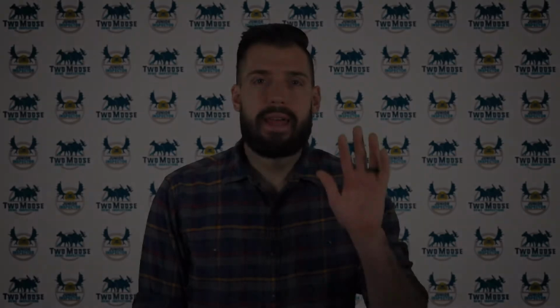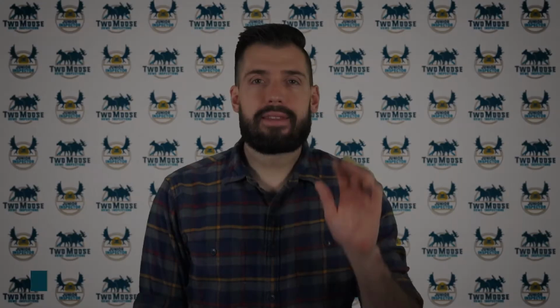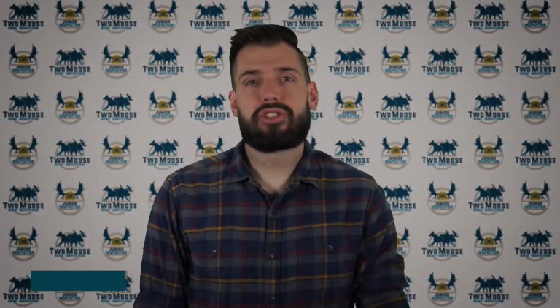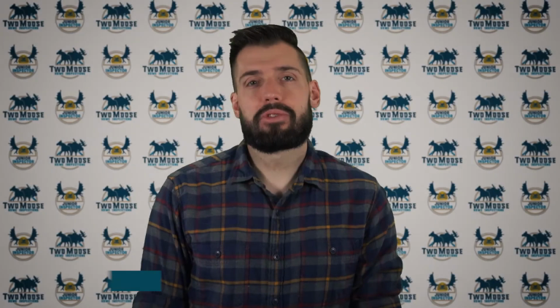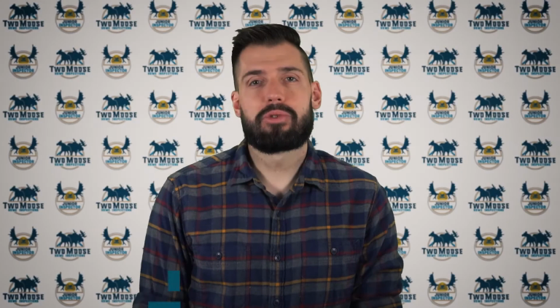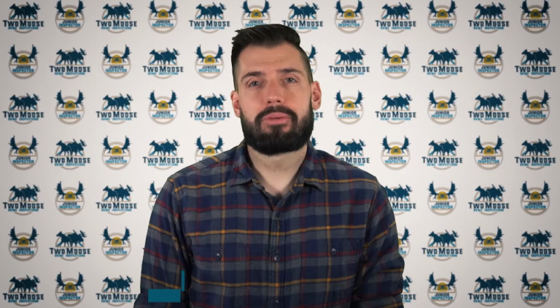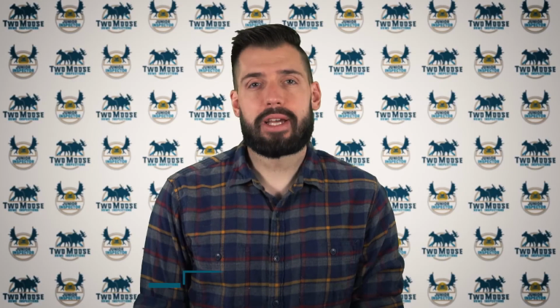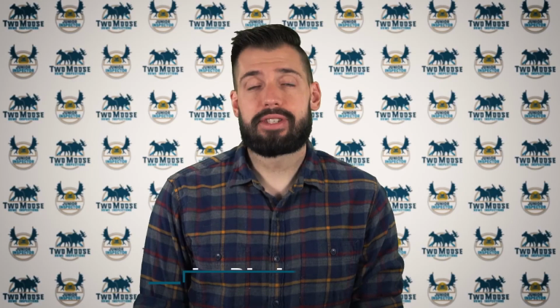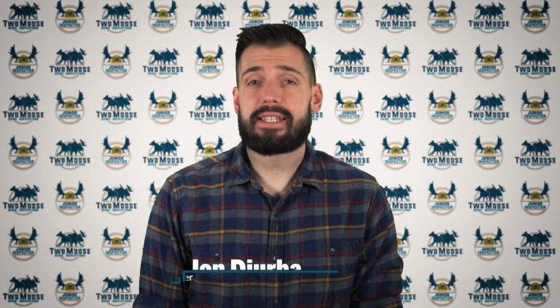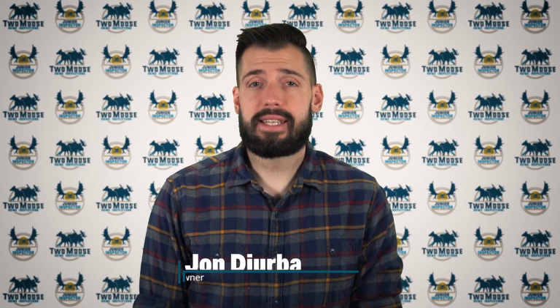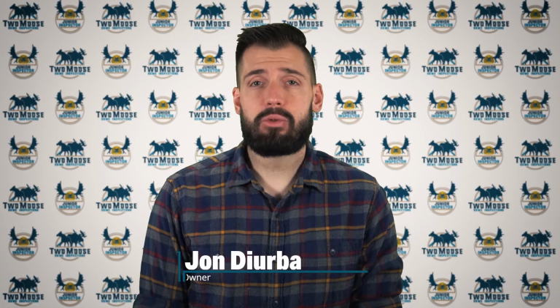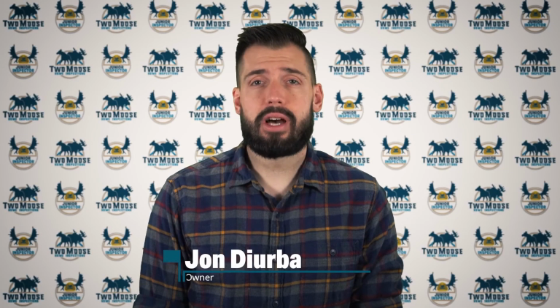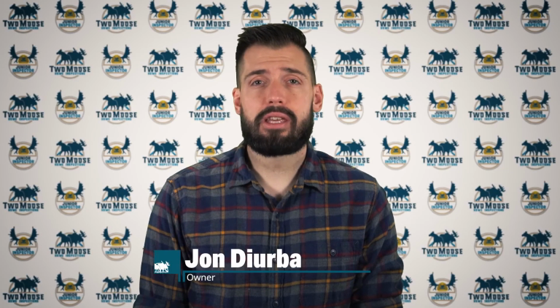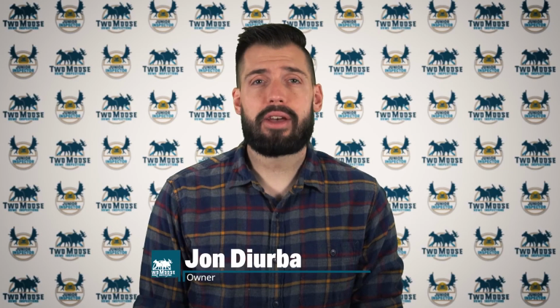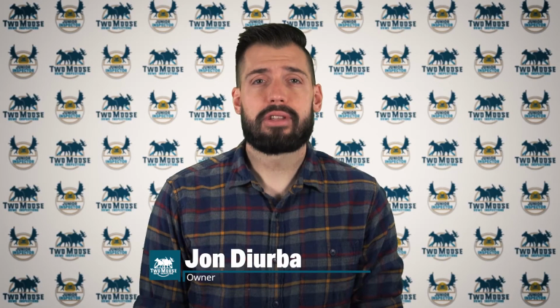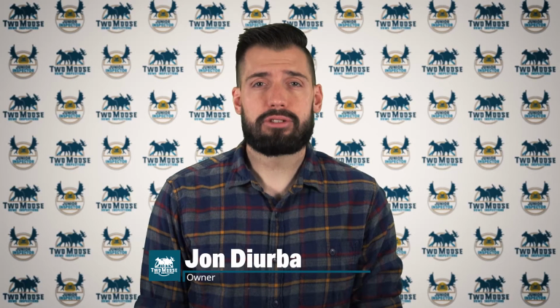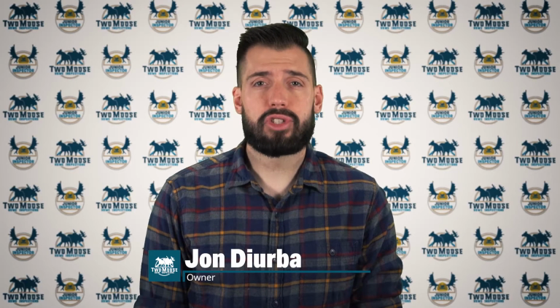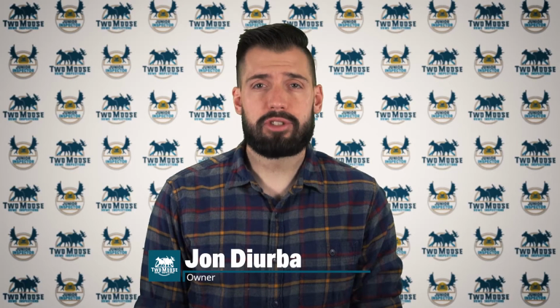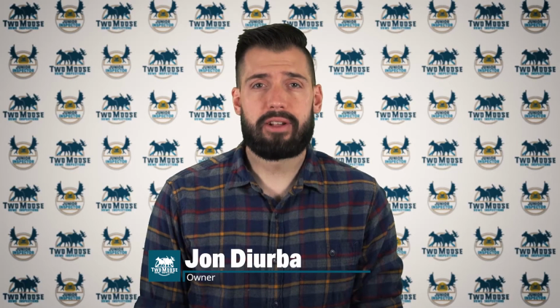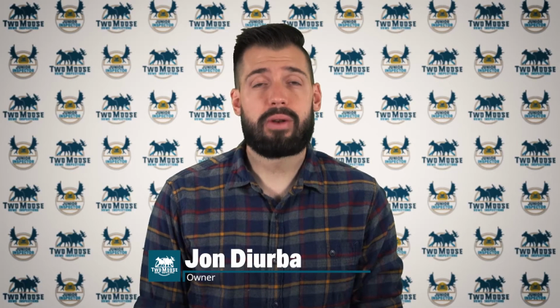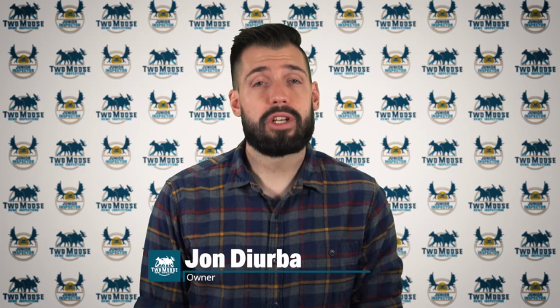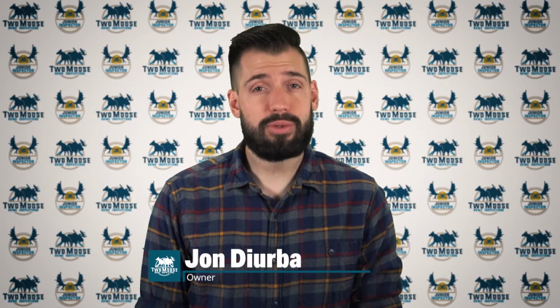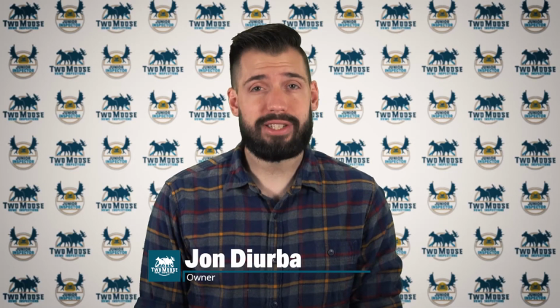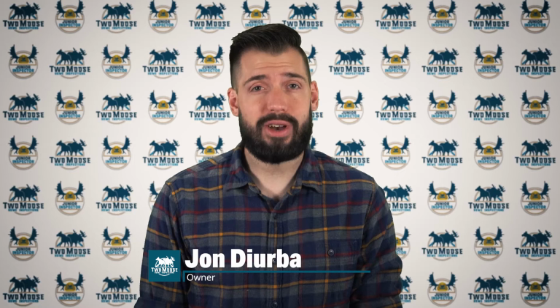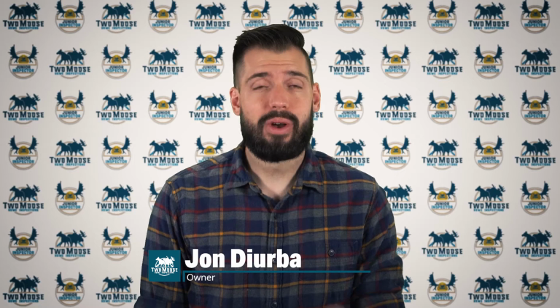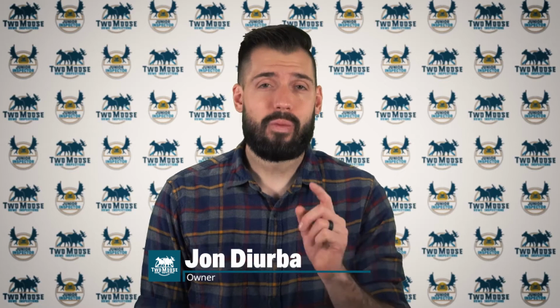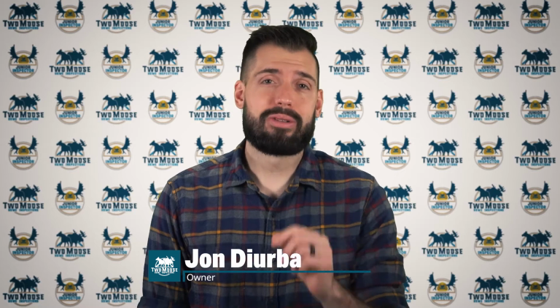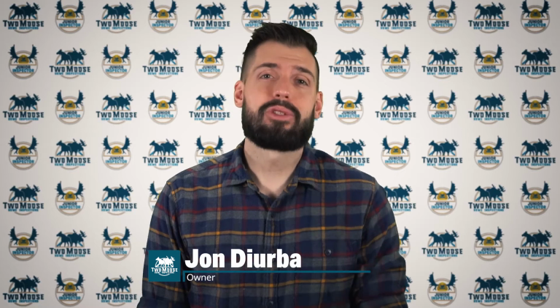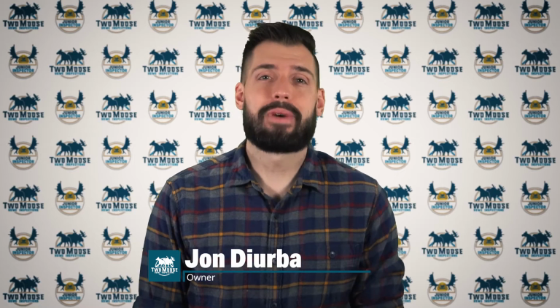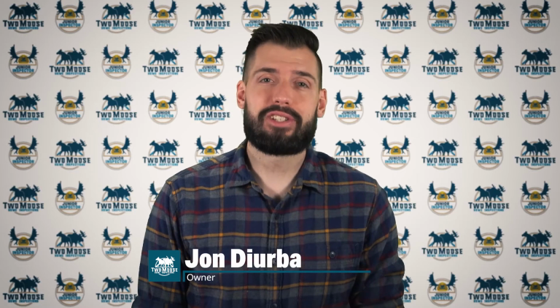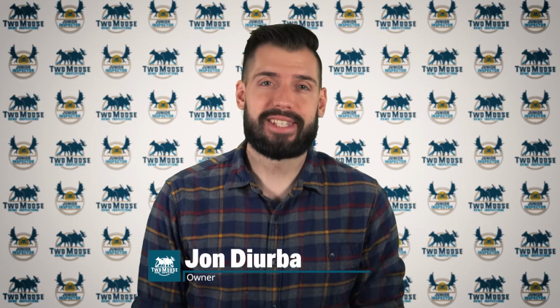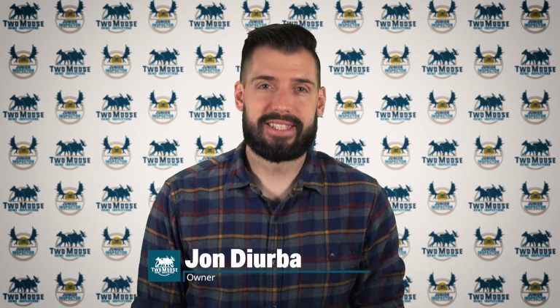Hey, this is John with 2Moose Home Inspections, and today we'll be talking about your electrical service panel and what you need to know. Welcome to Inspector Insights.